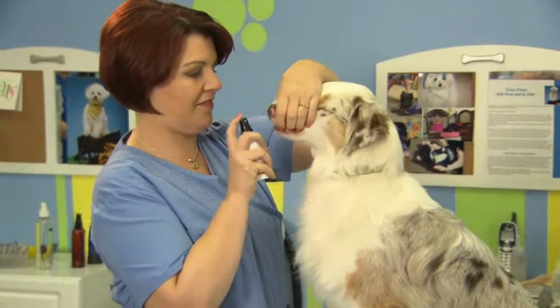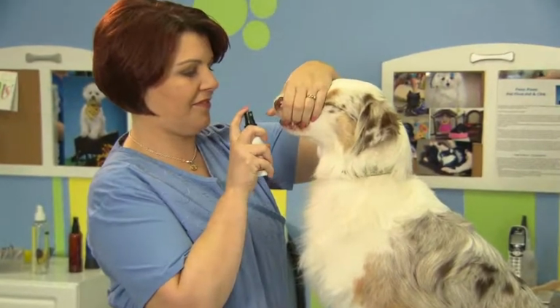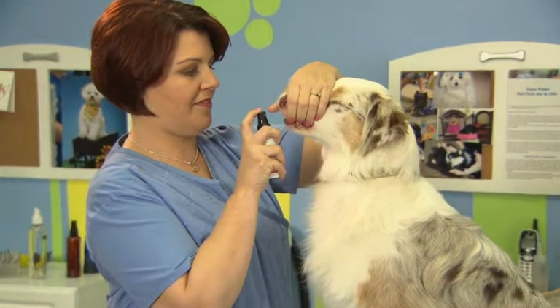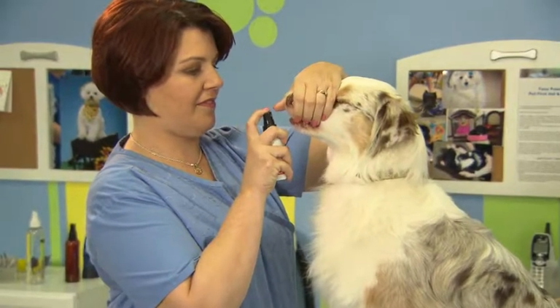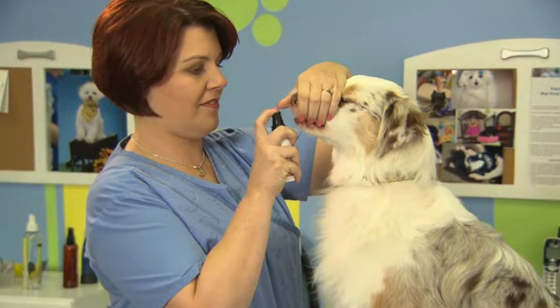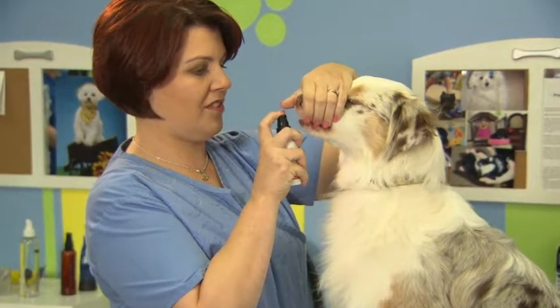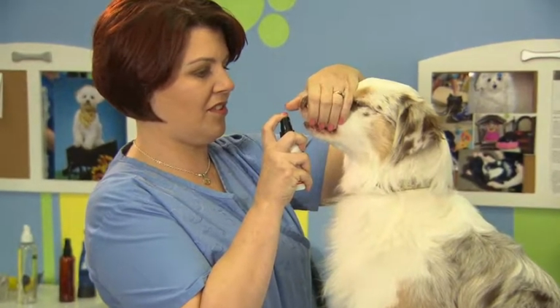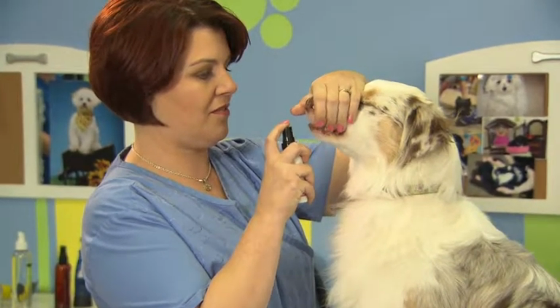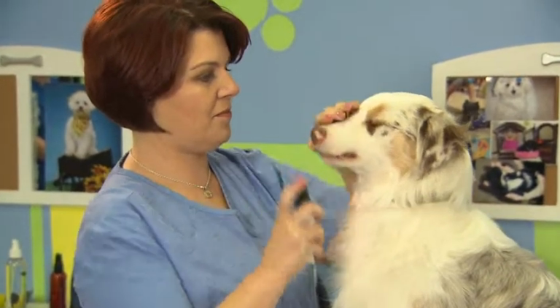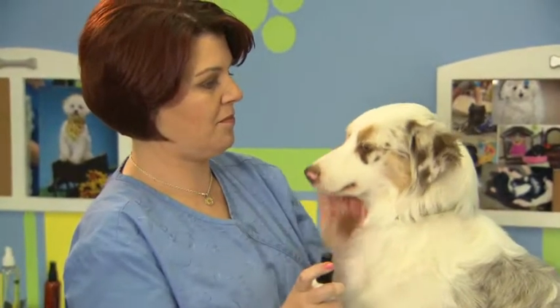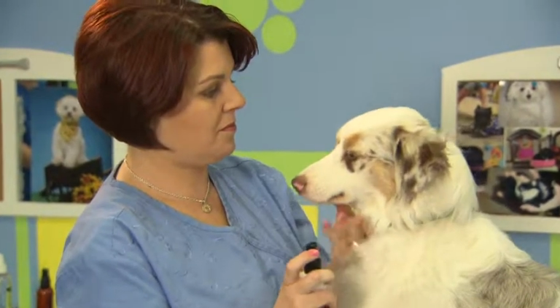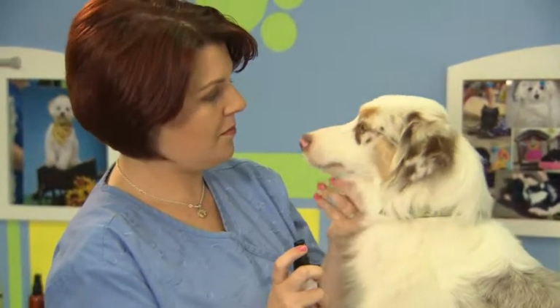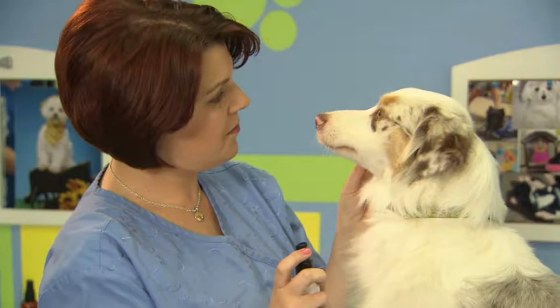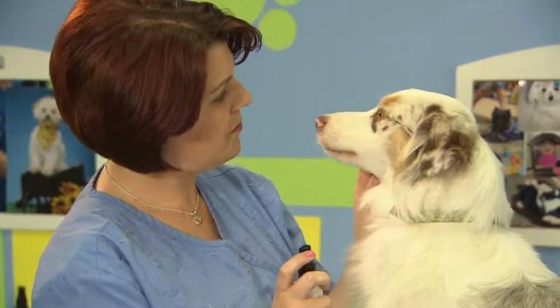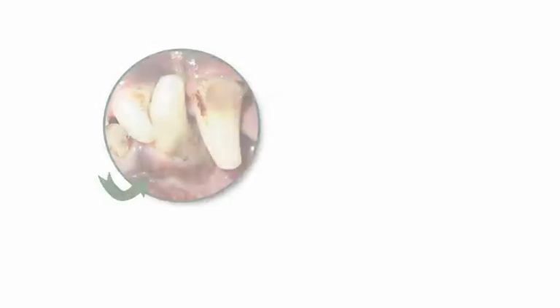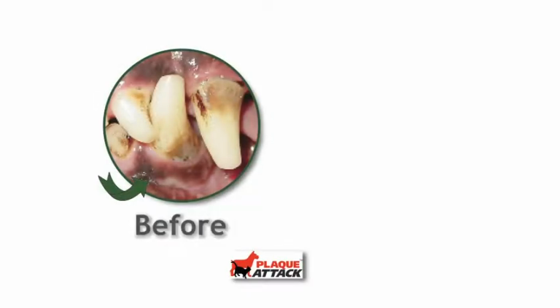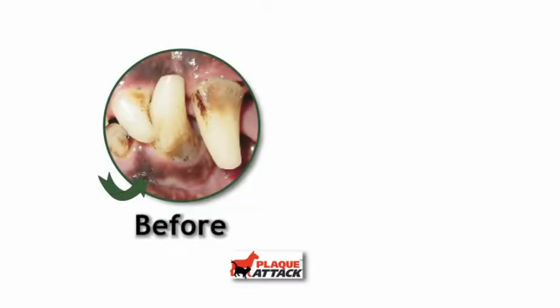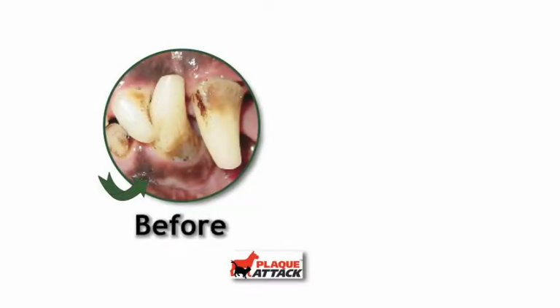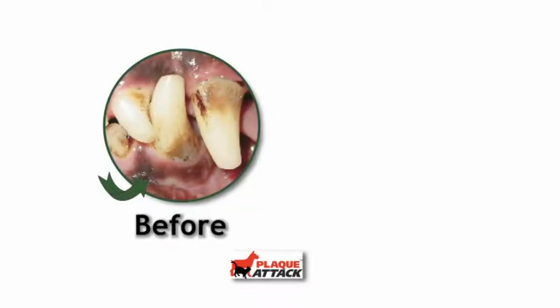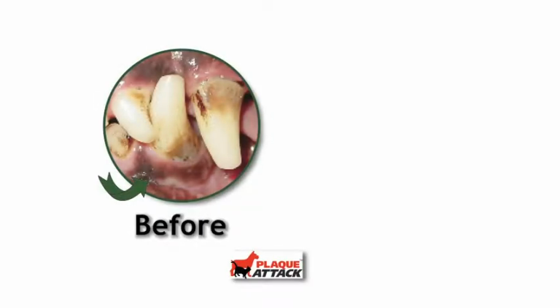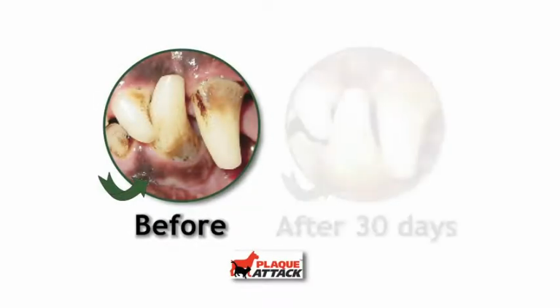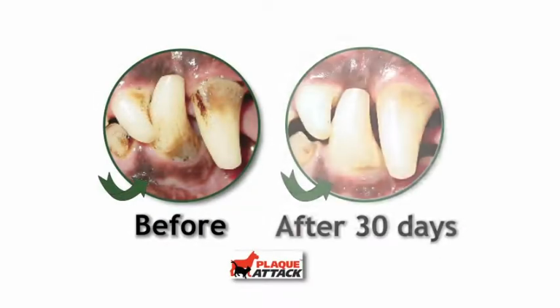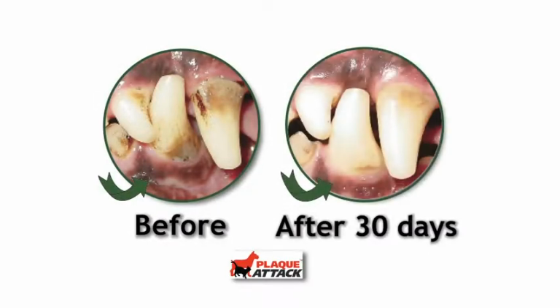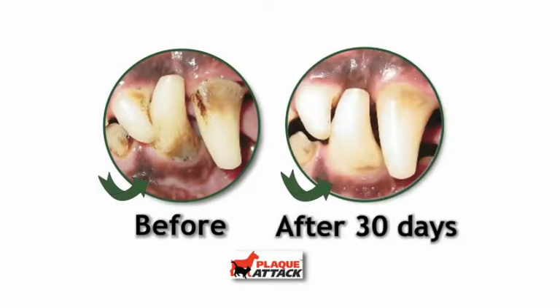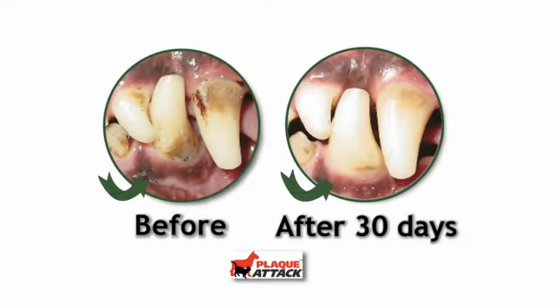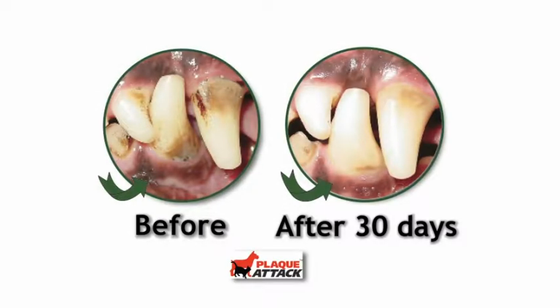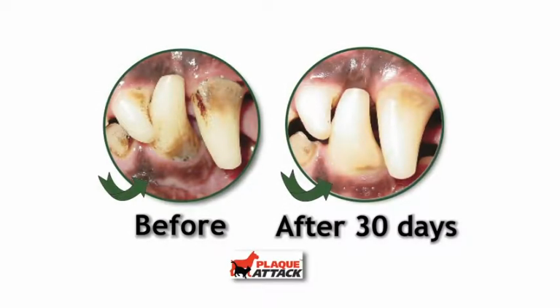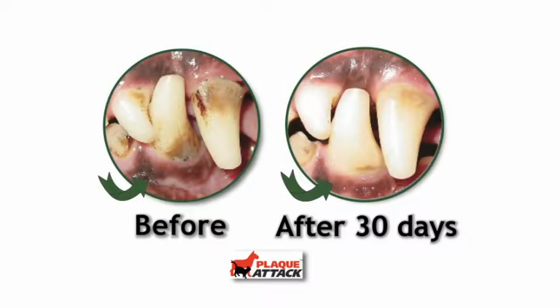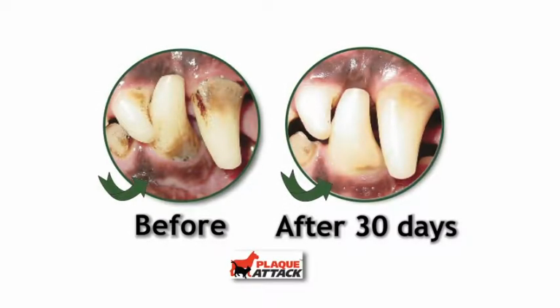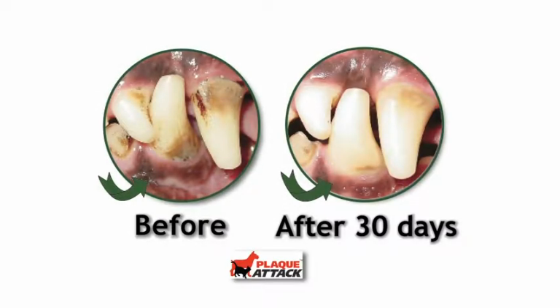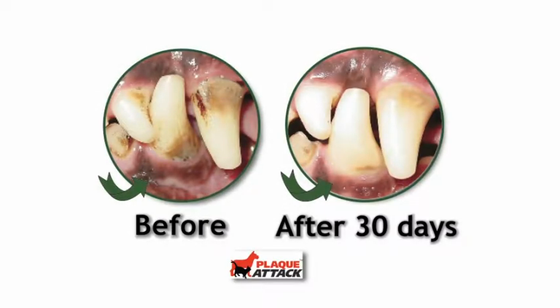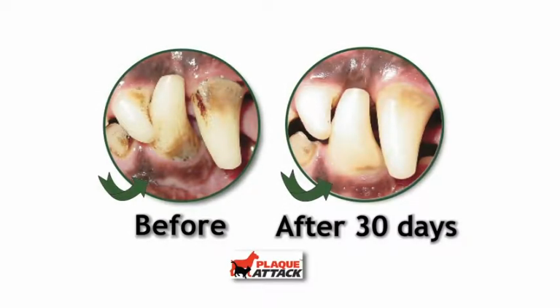Thousands of veterinarians and owners have used this proven formula to improve the oral health of nearly a million dogs and cats.